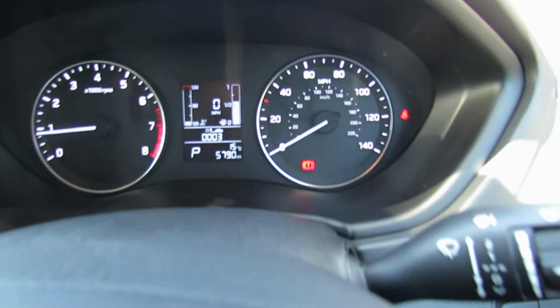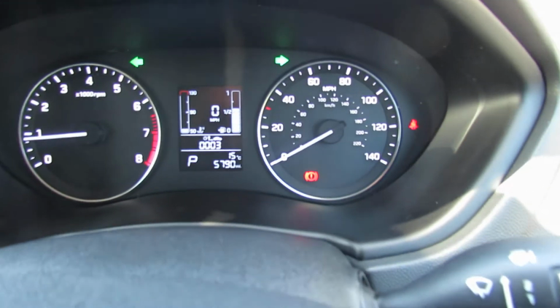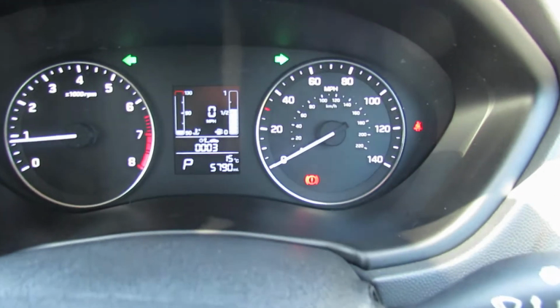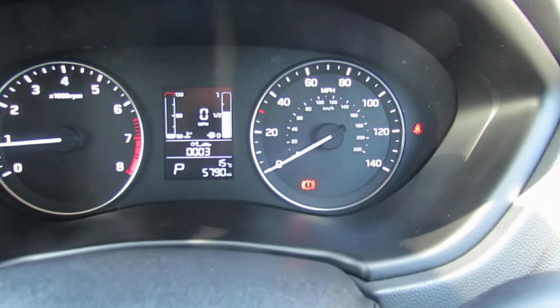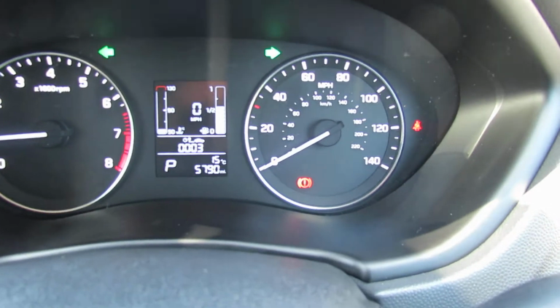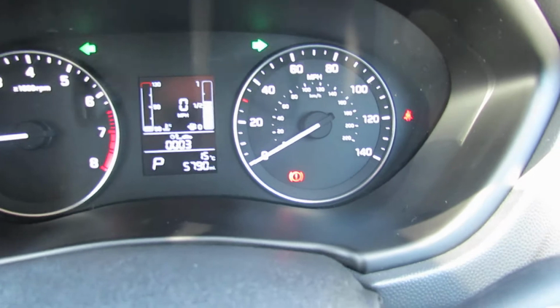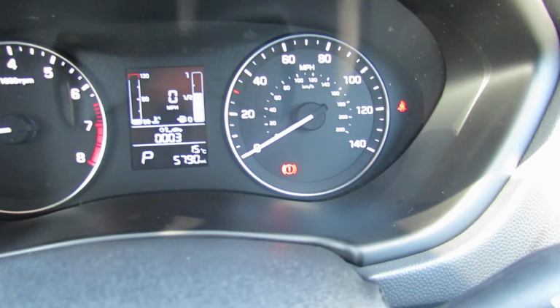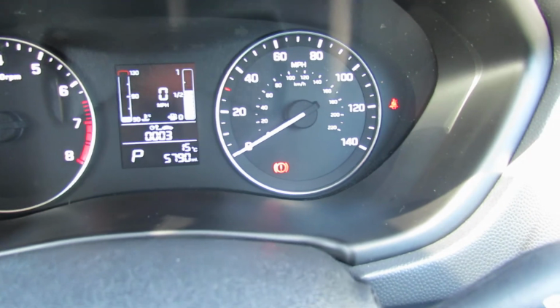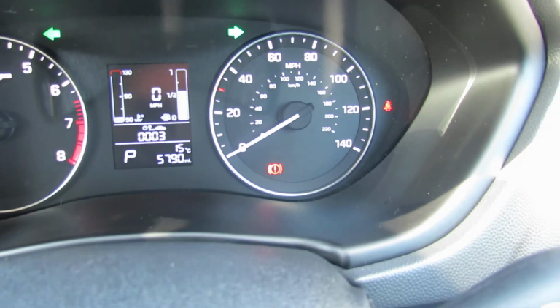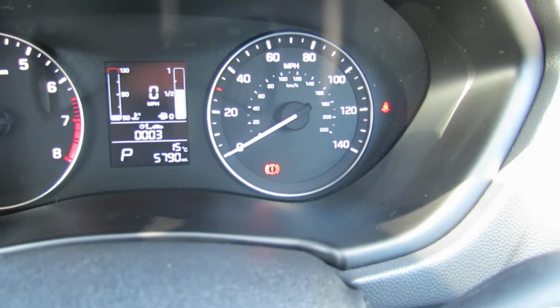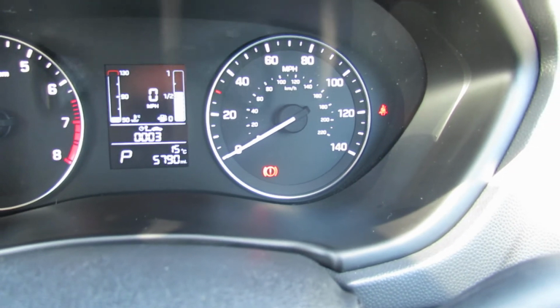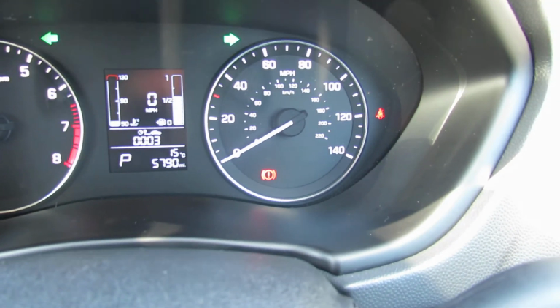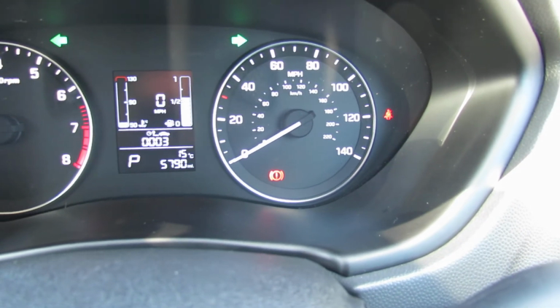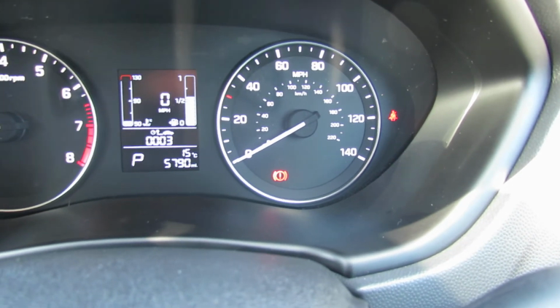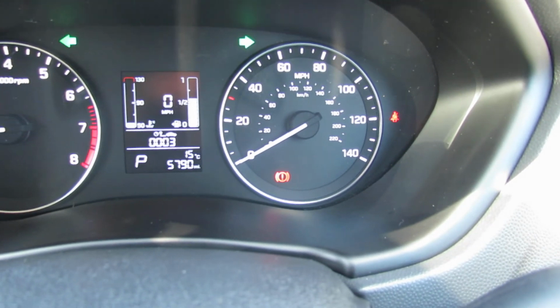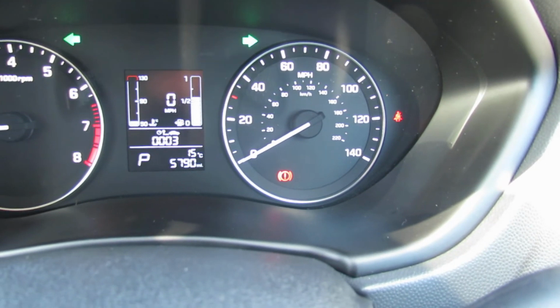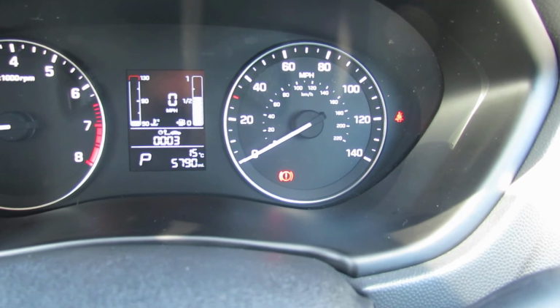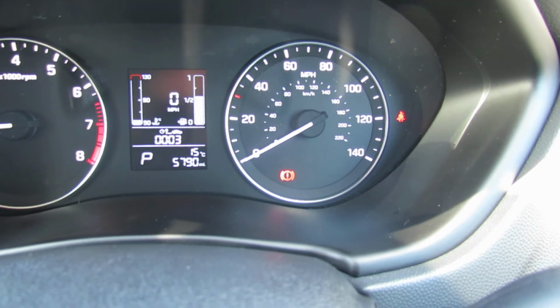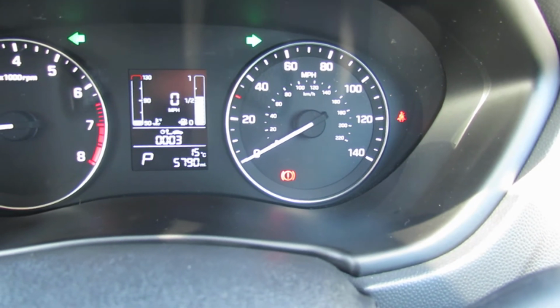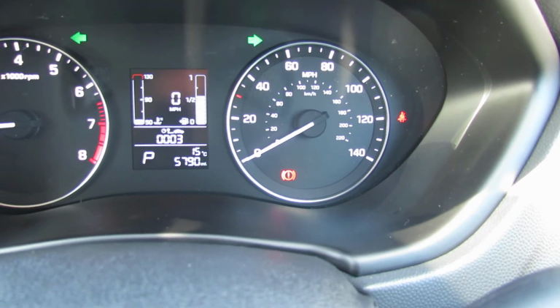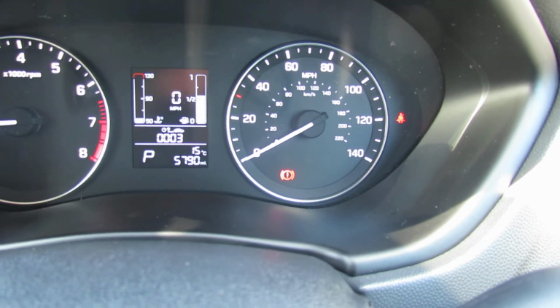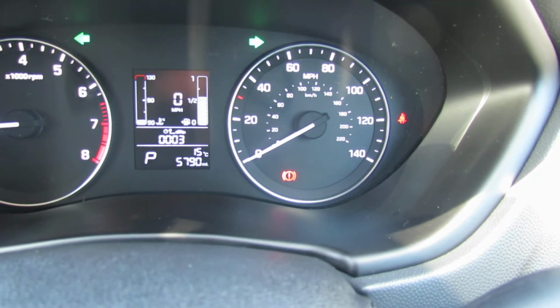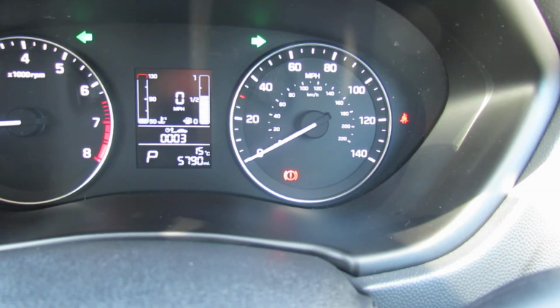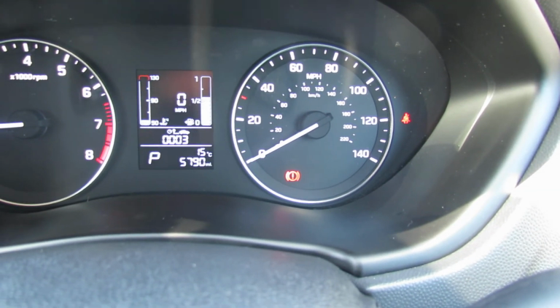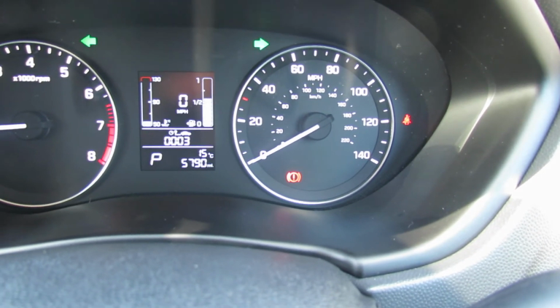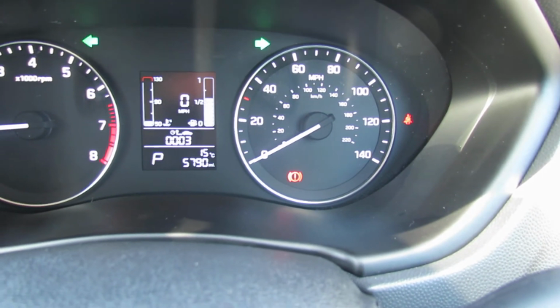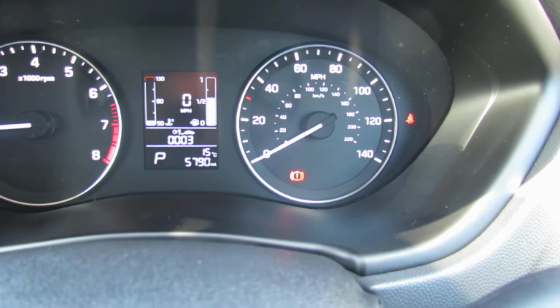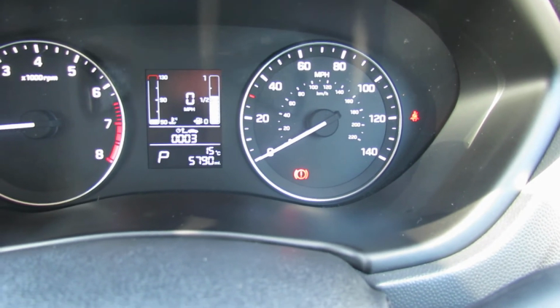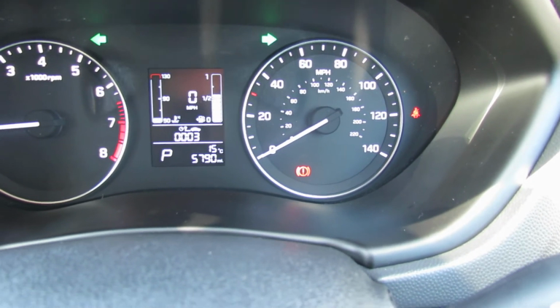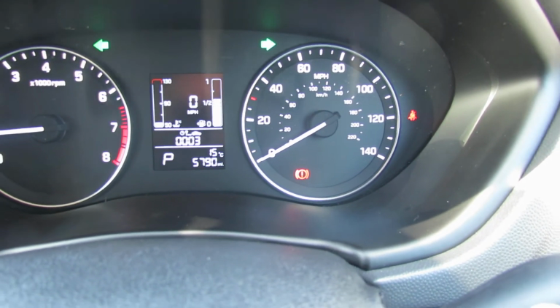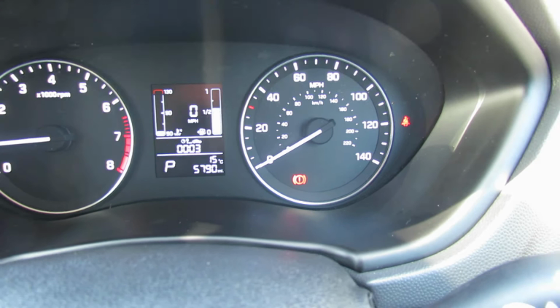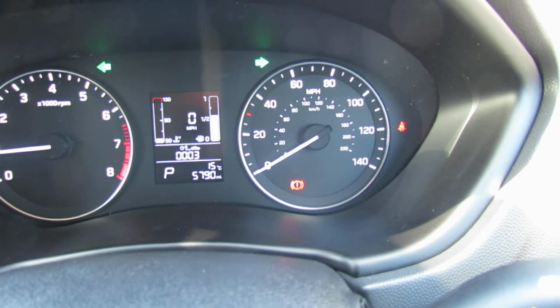Now this is very low mileage. It's only done 5,790 miles on that one.